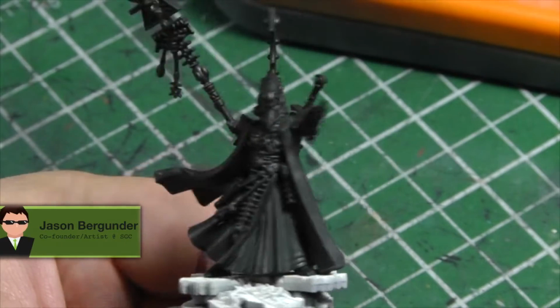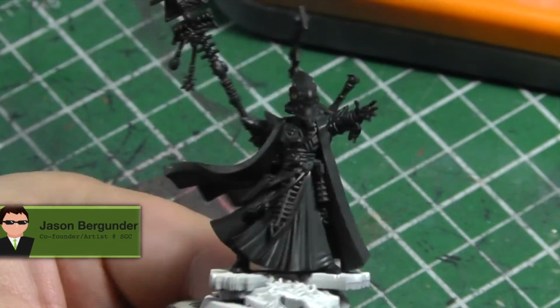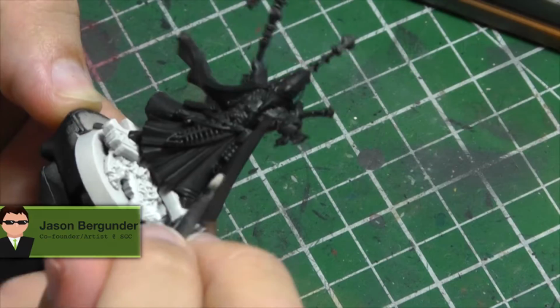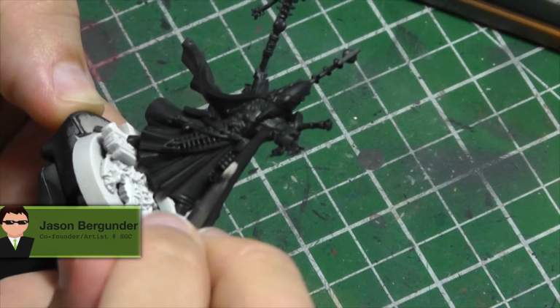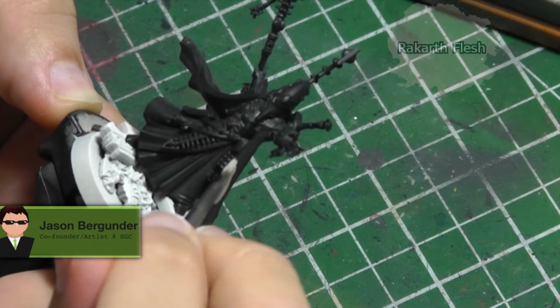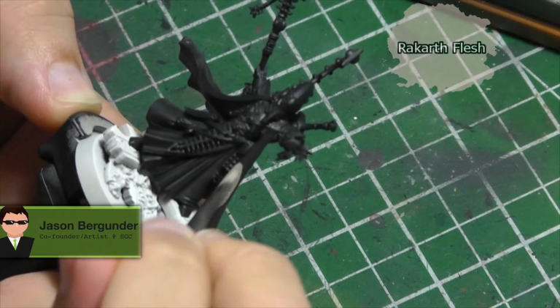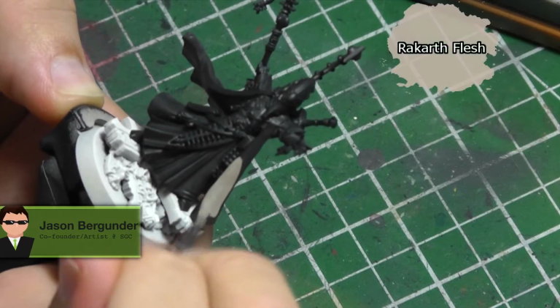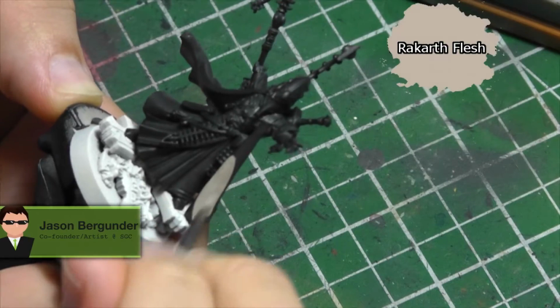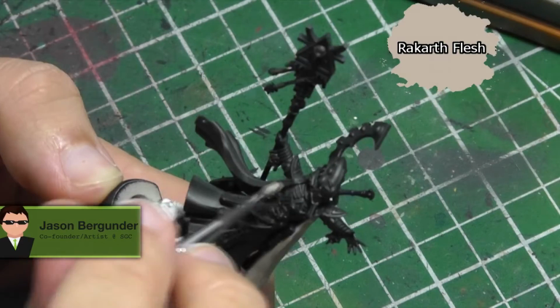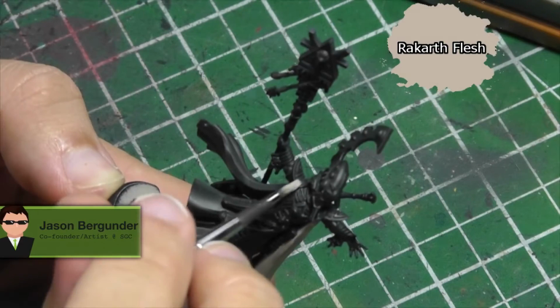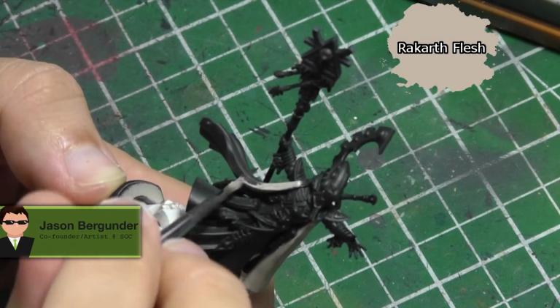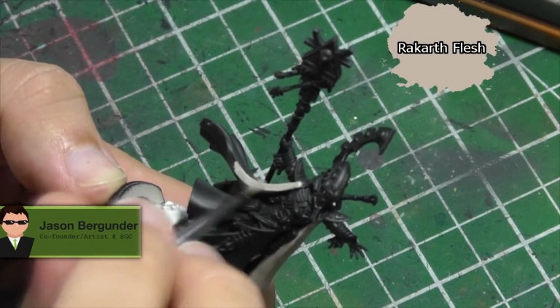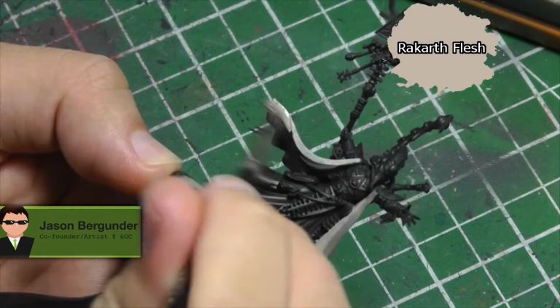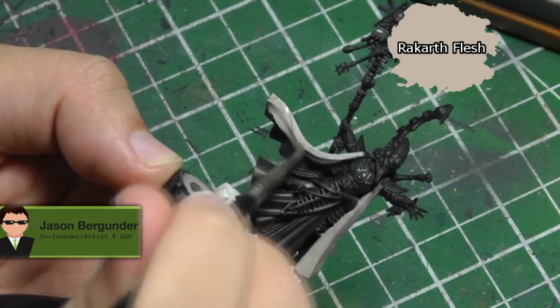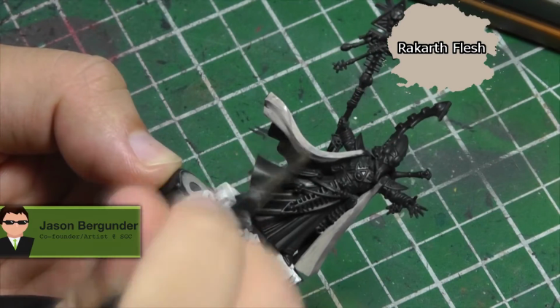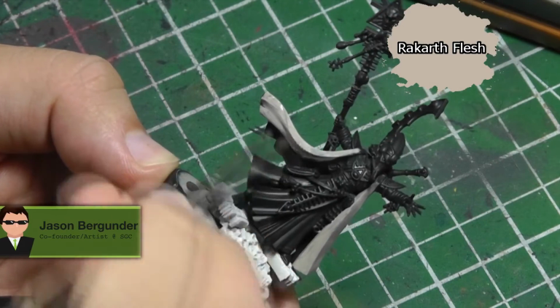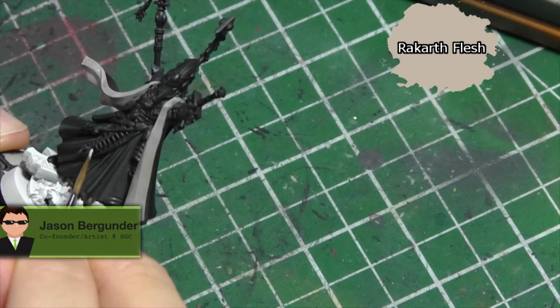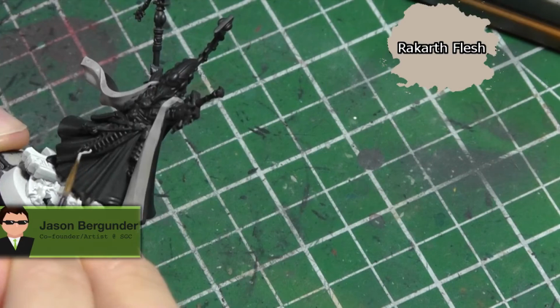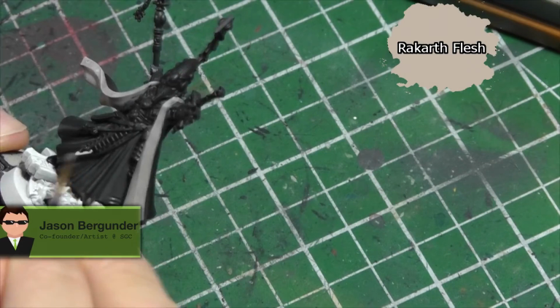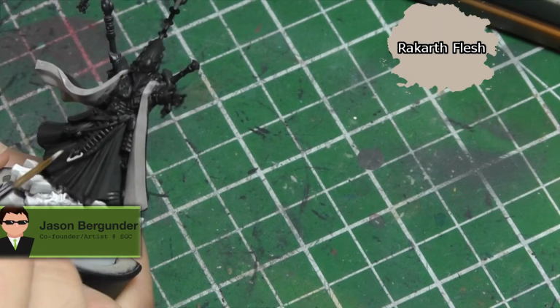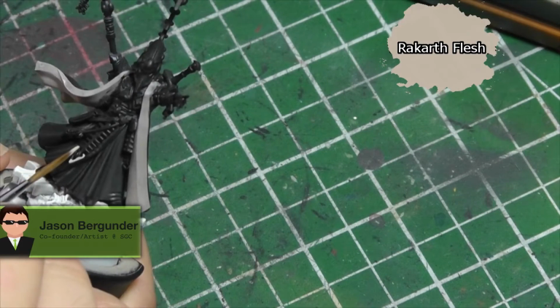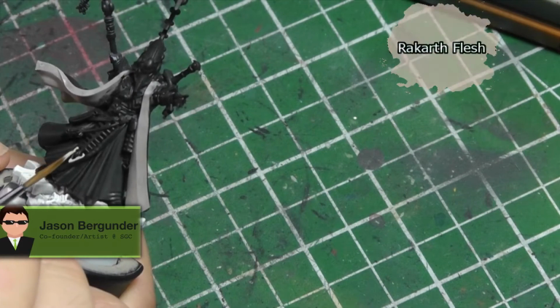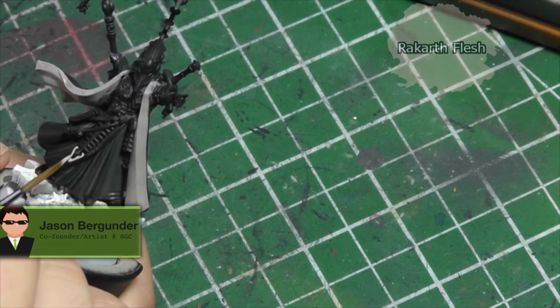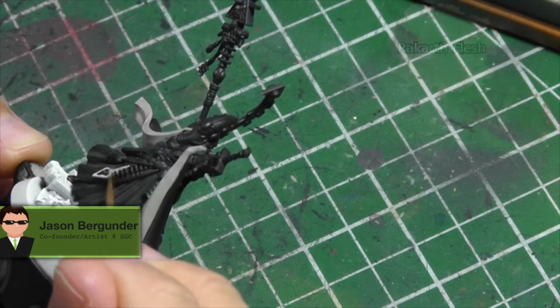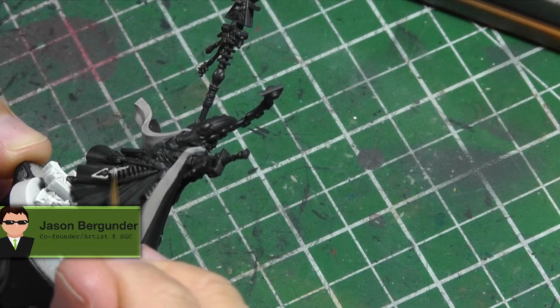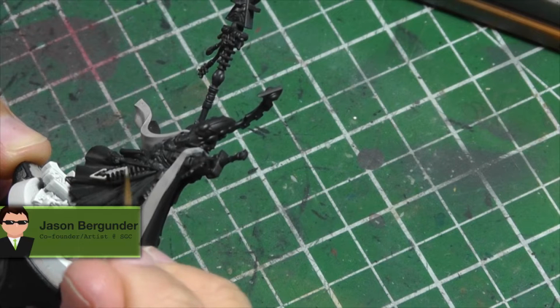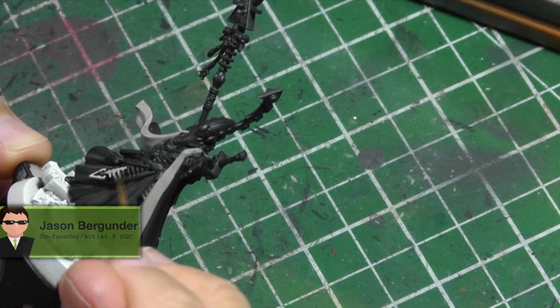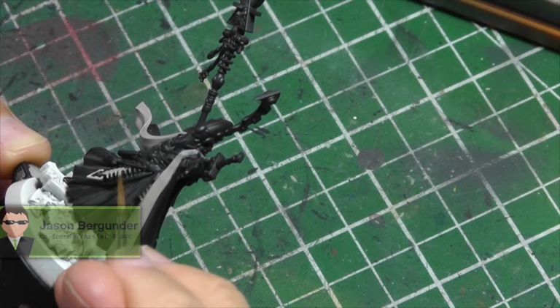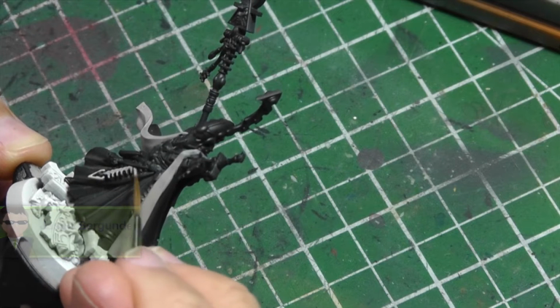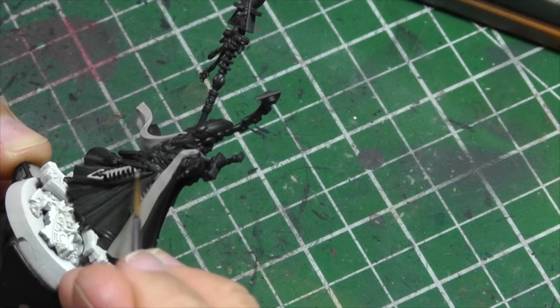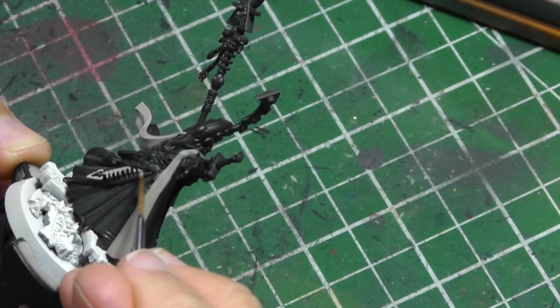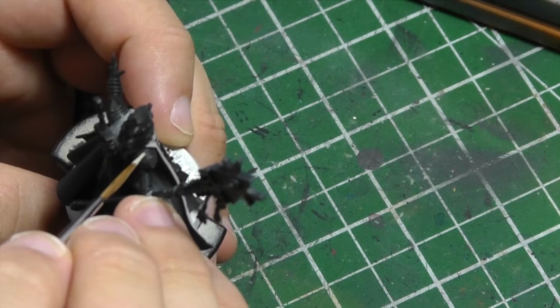I've already primed the model black and the base white. Since he's mostly black in color anyway, I feel like I didn't need to do the zenithal highlighting this time.